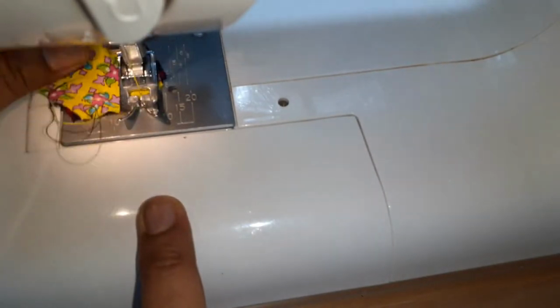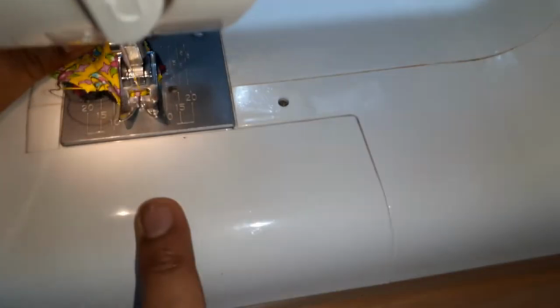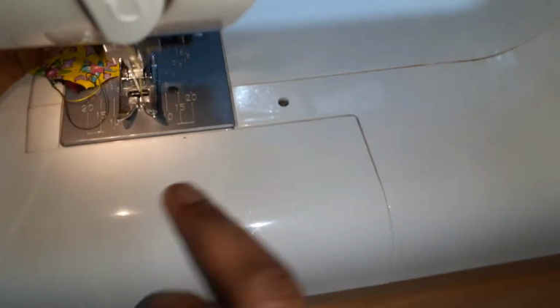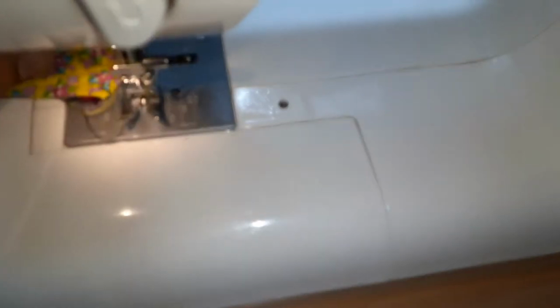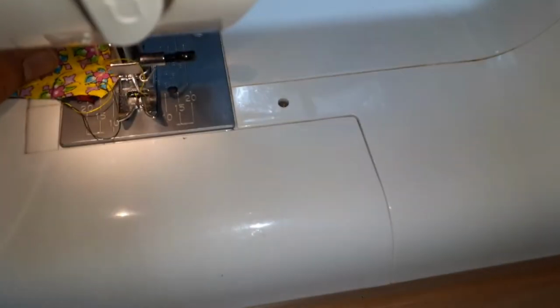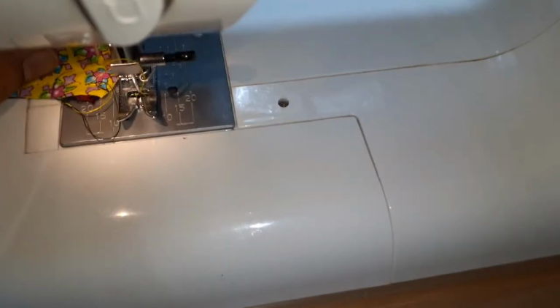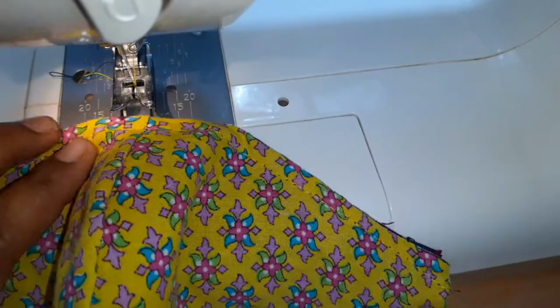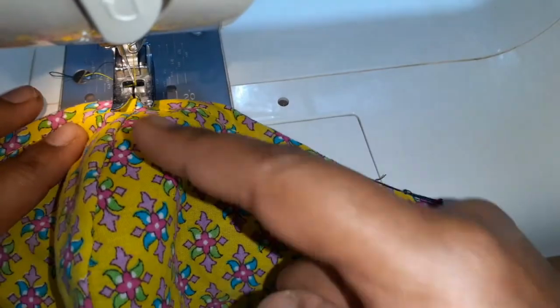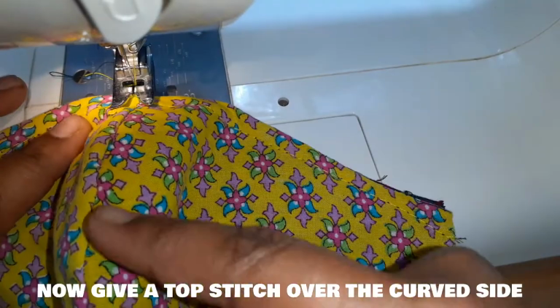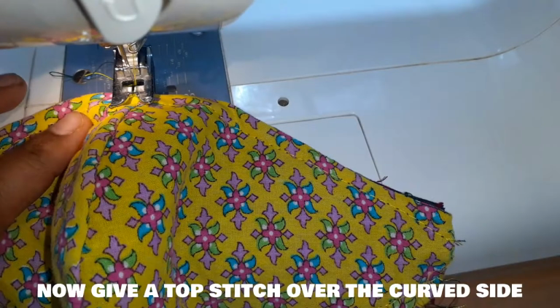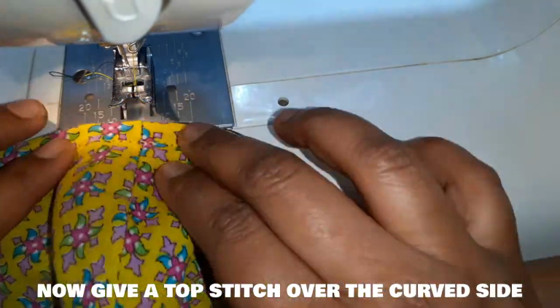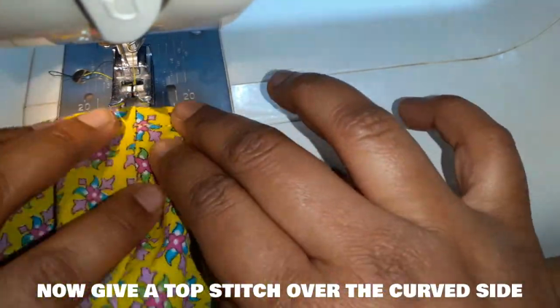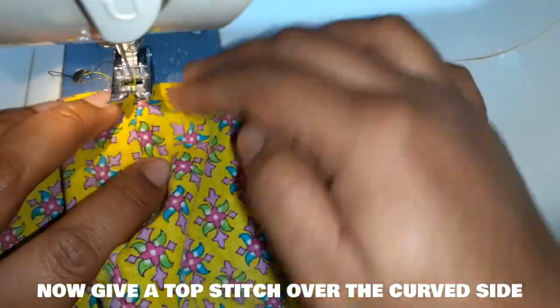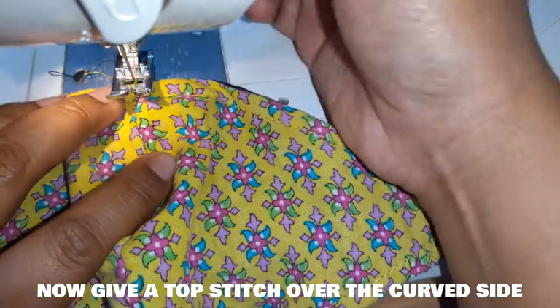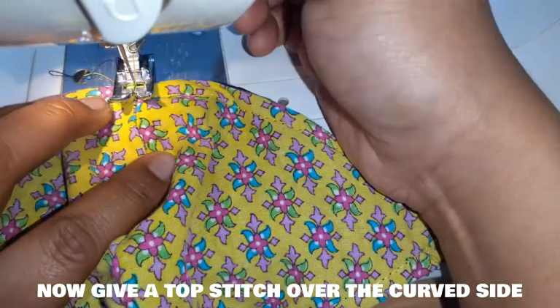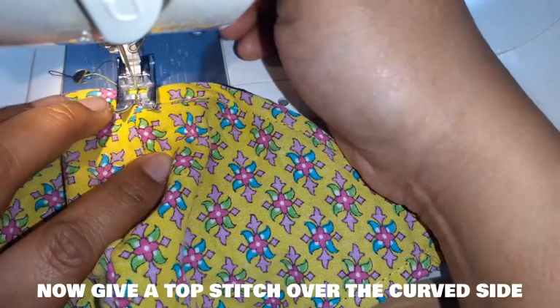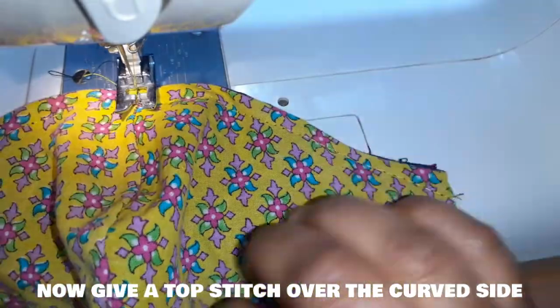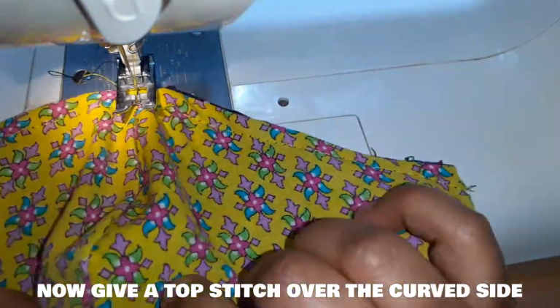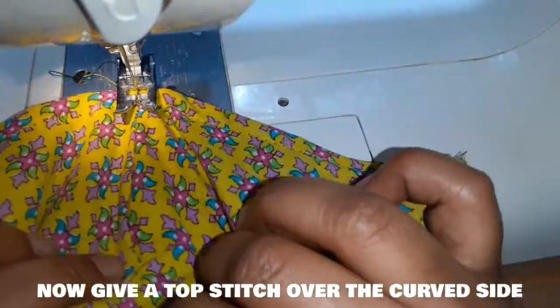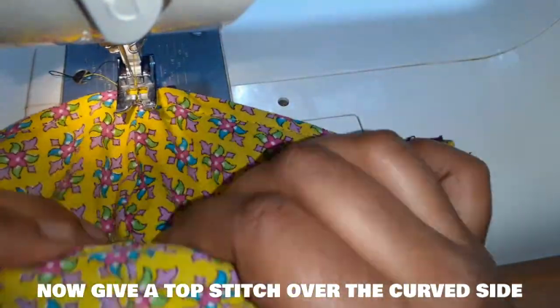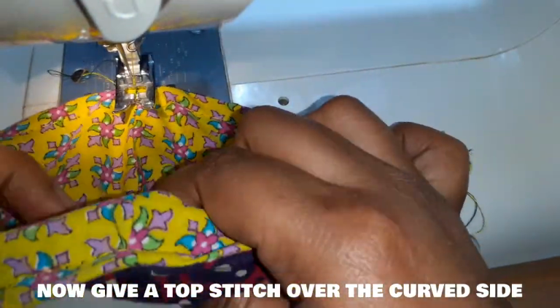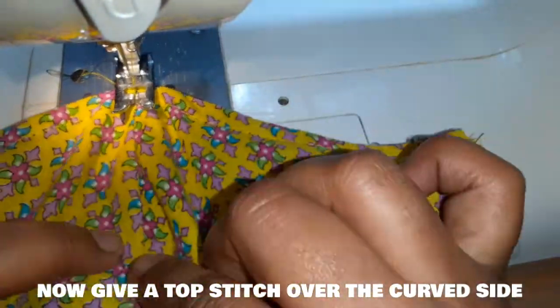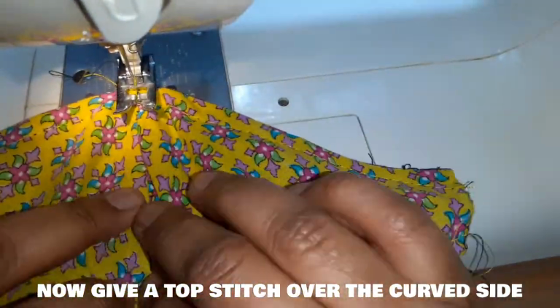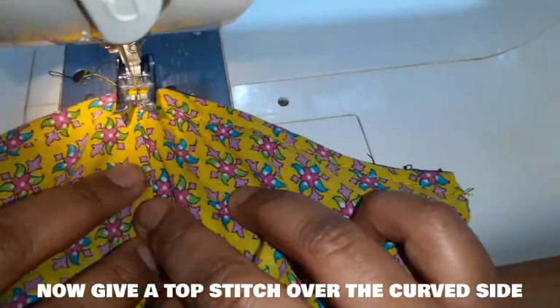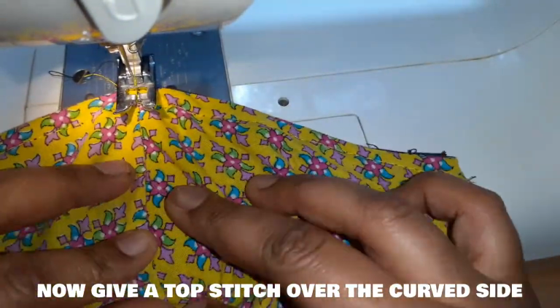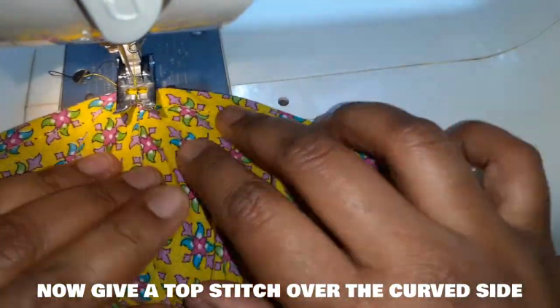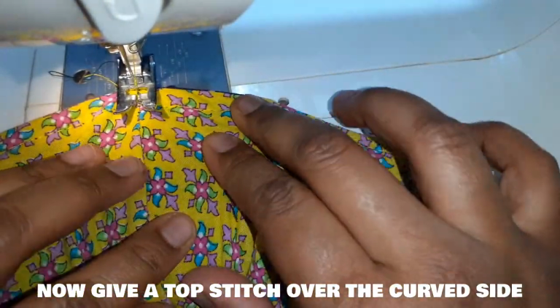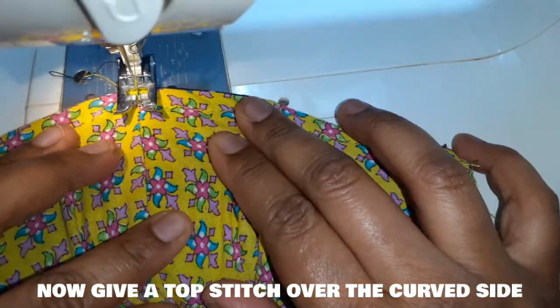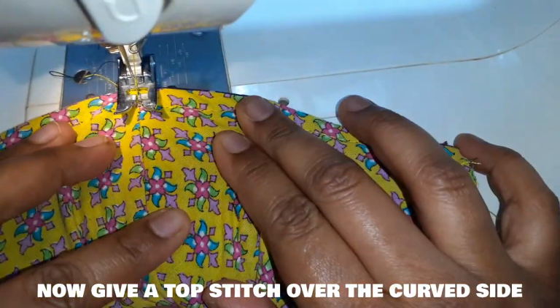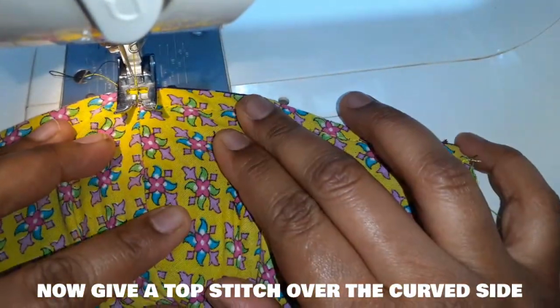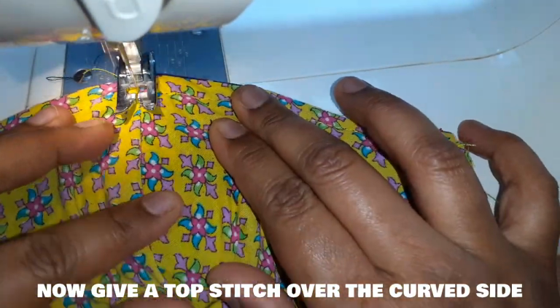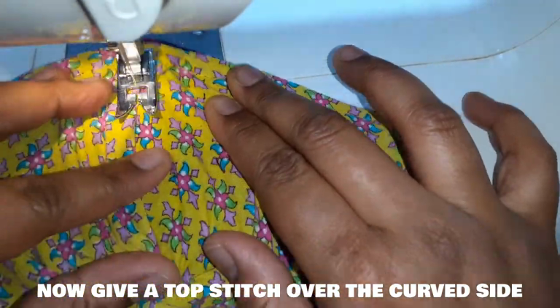We also have to give a top stitch along the curved side, placing the seams together.